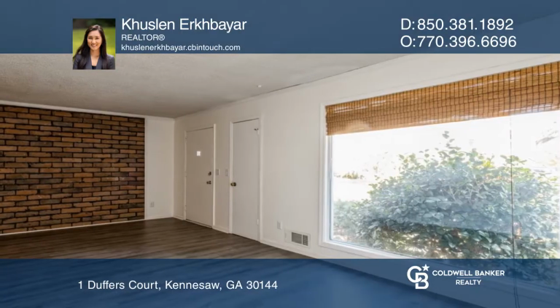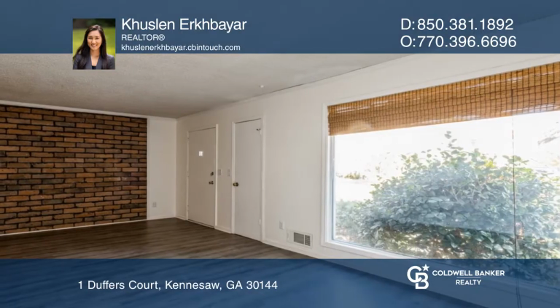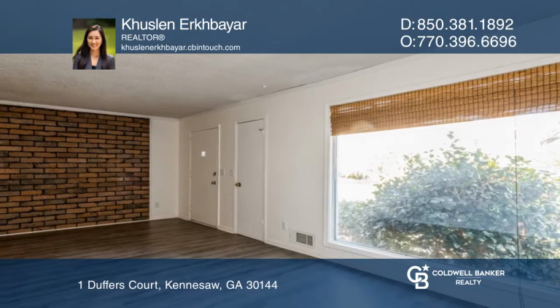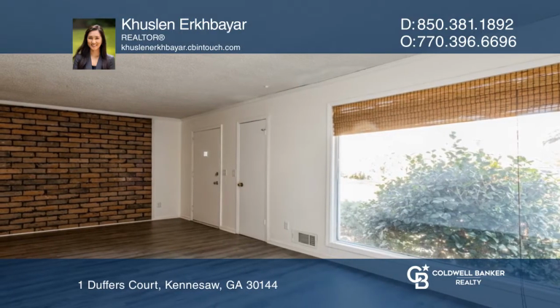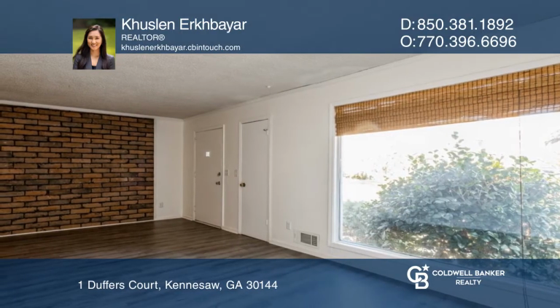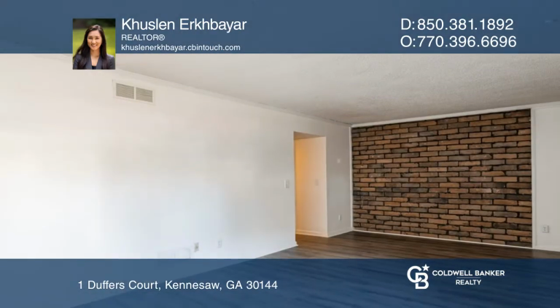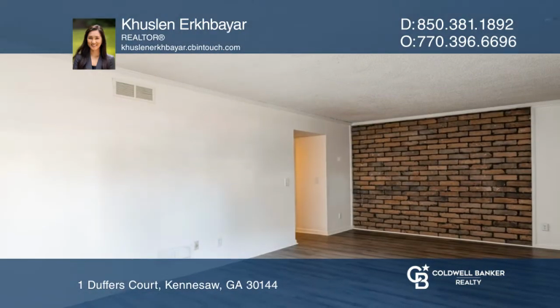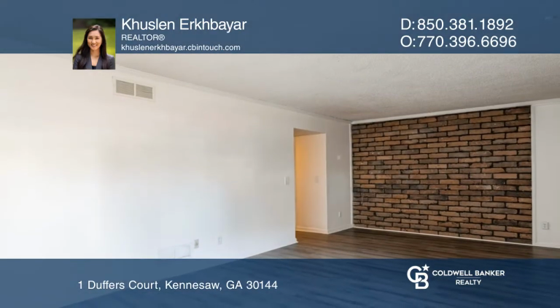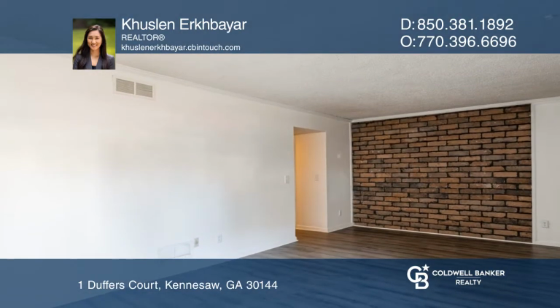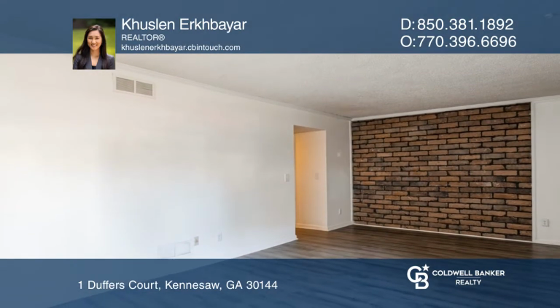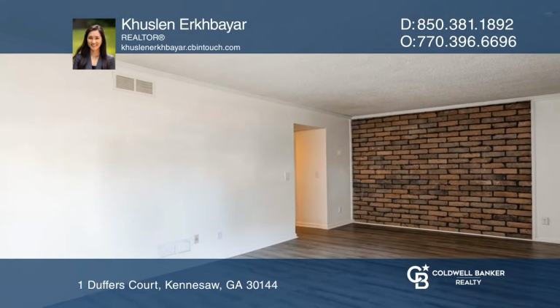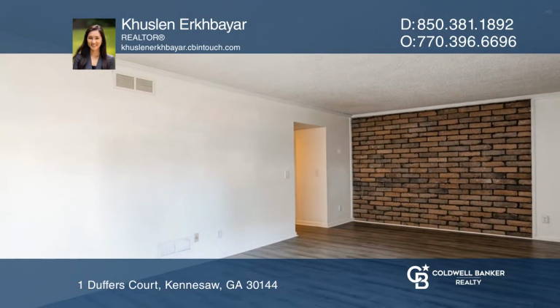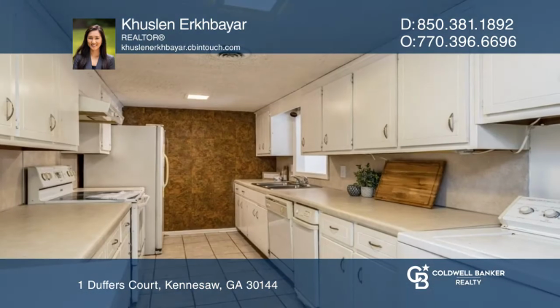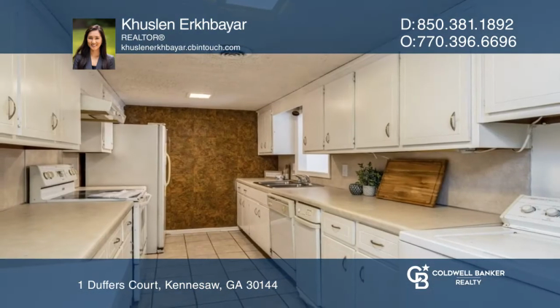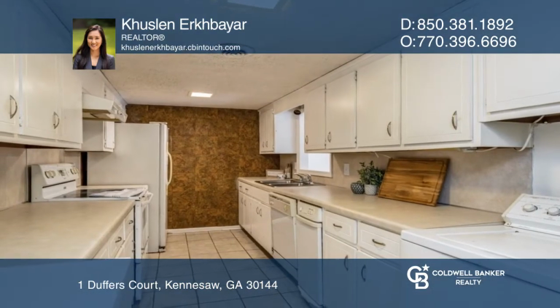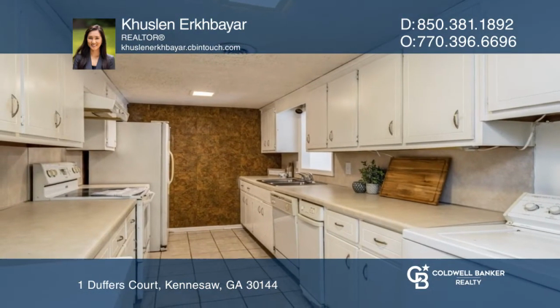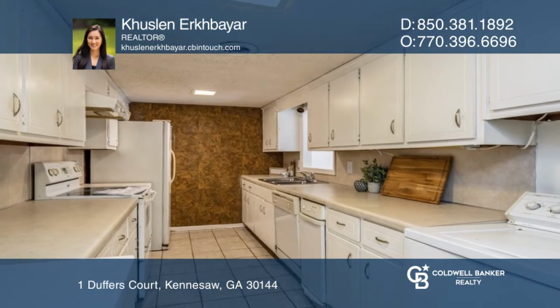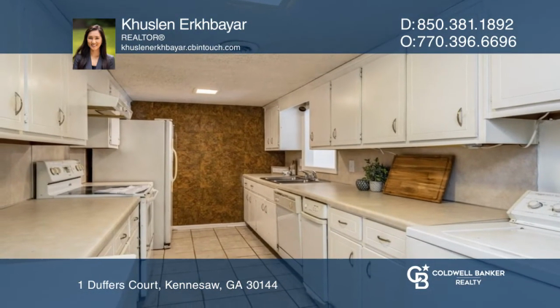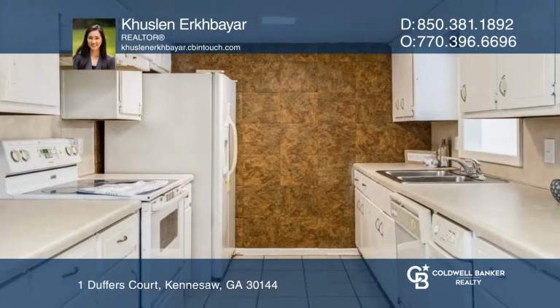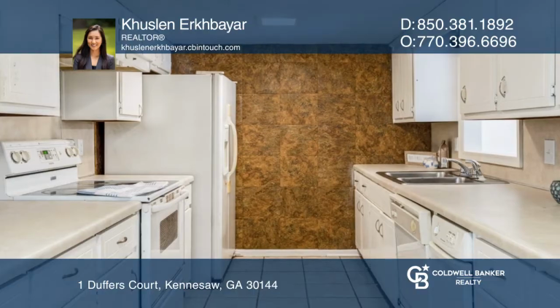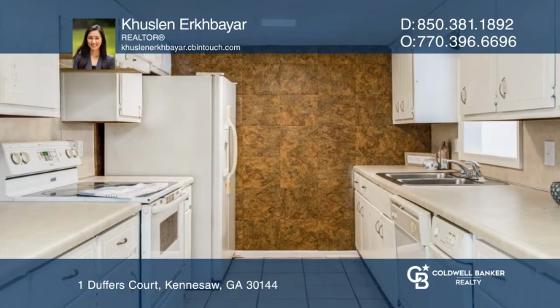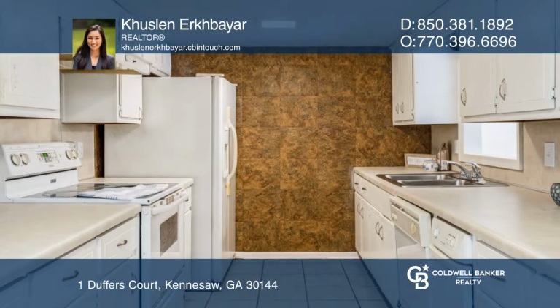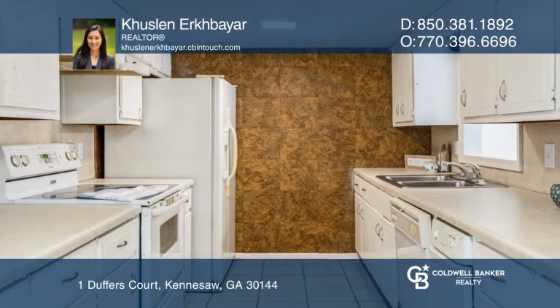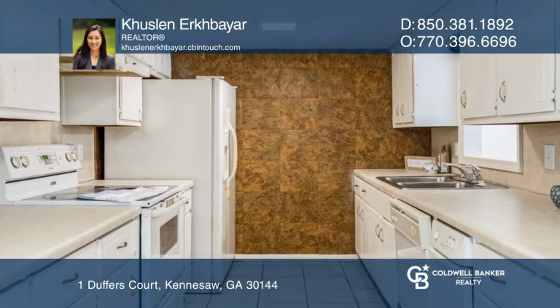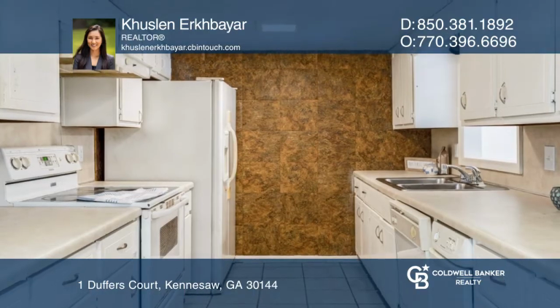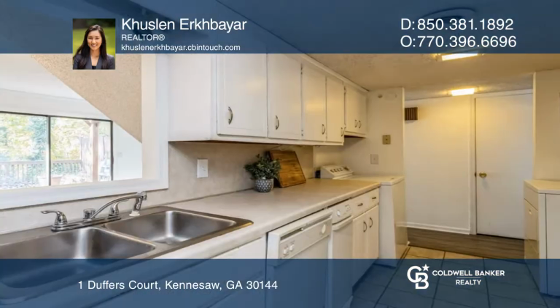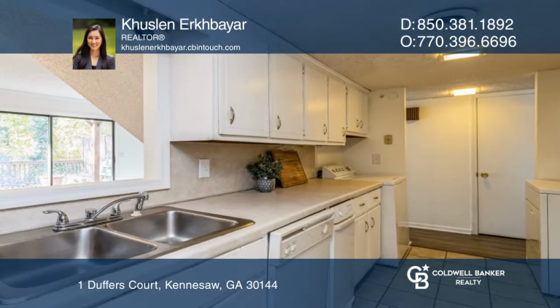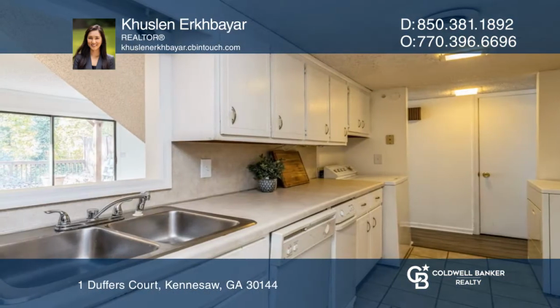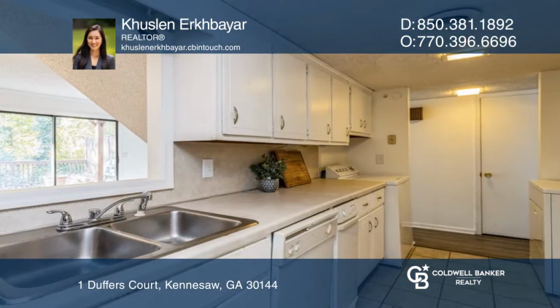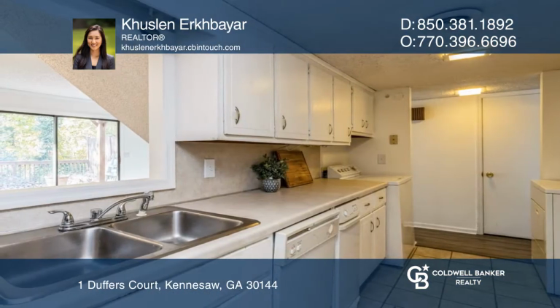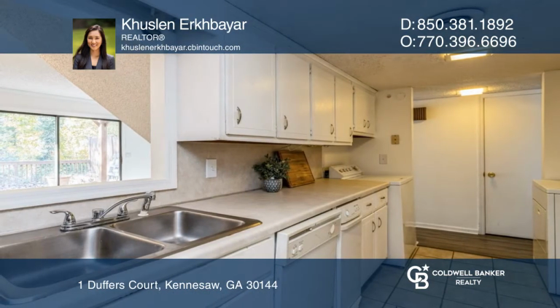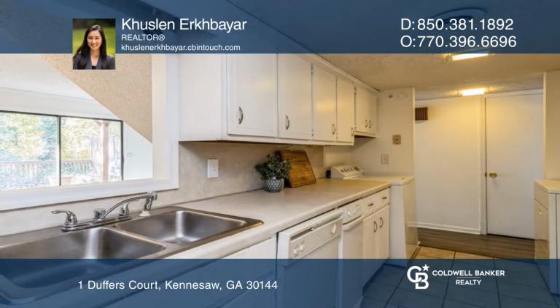Welcome to this great two-bedroom, two-and-one-half-bathroom roommate floorplan townhome. Each bedroom has its own full bathroom, closet, and balcony.